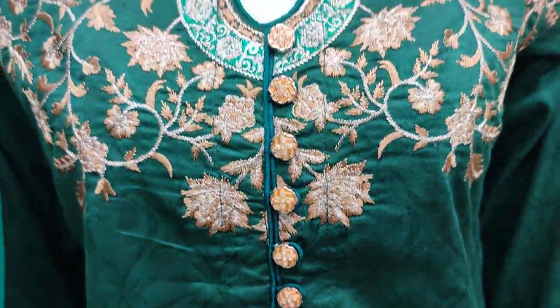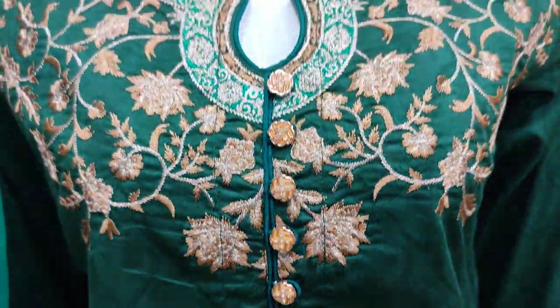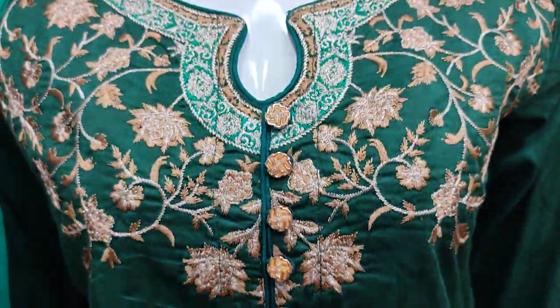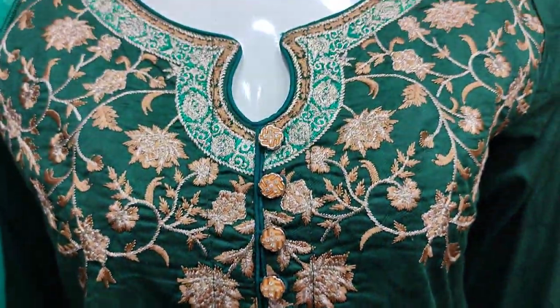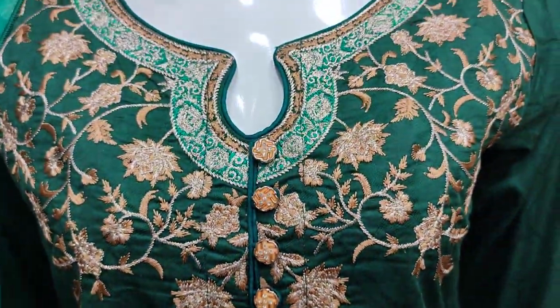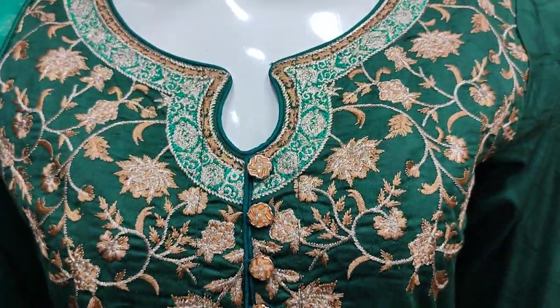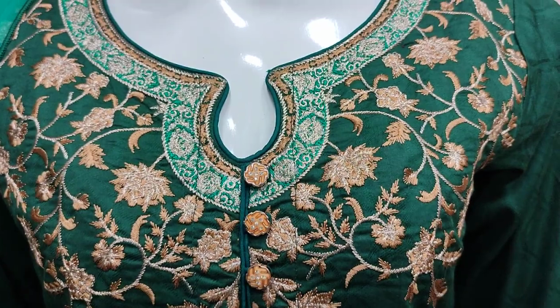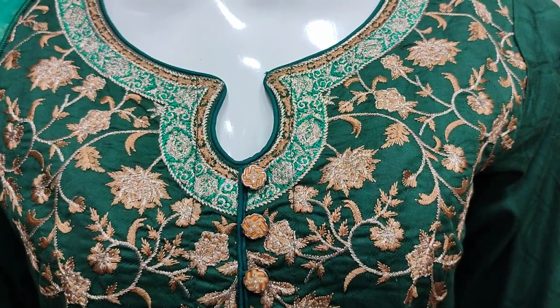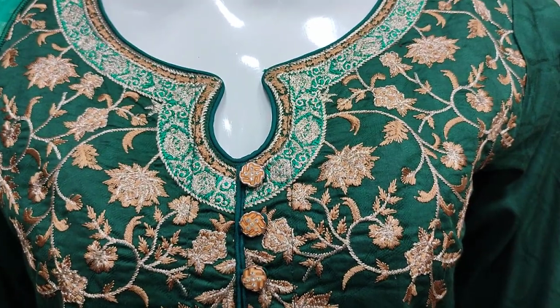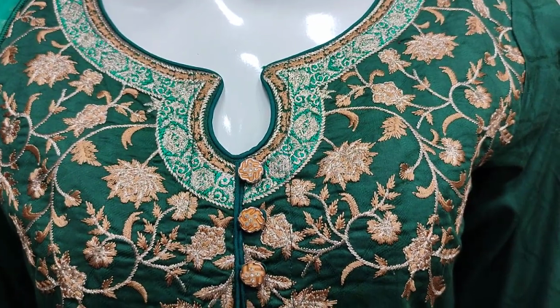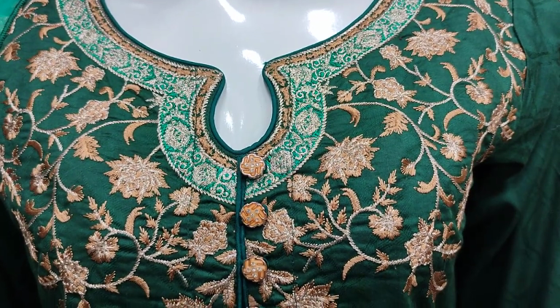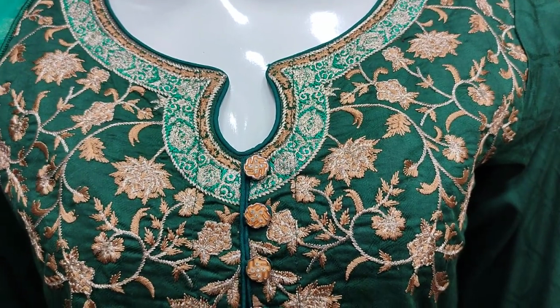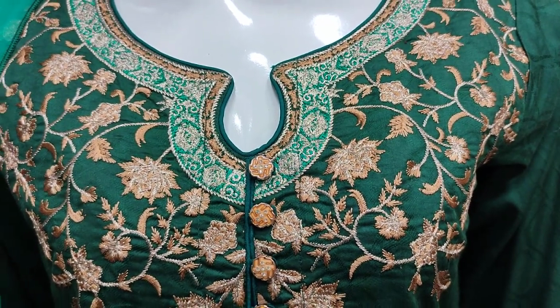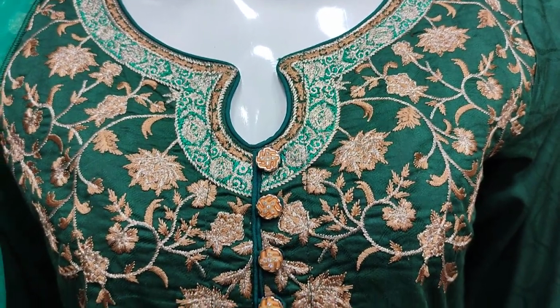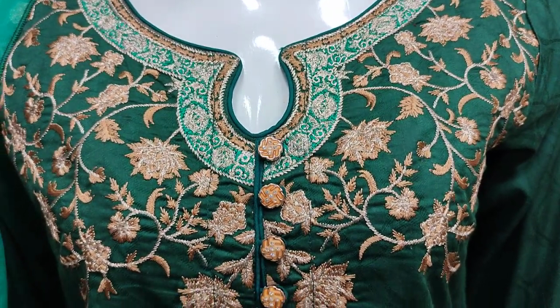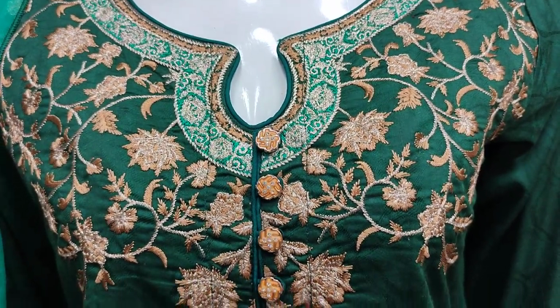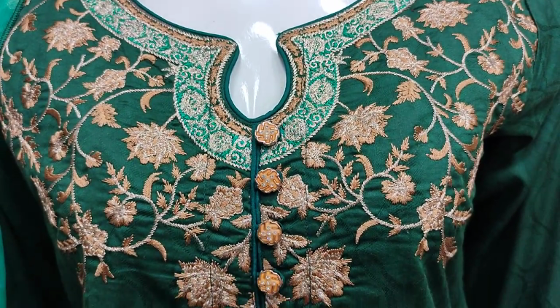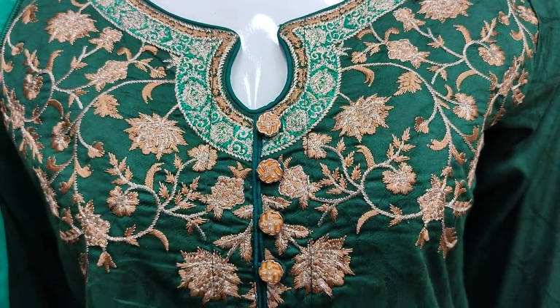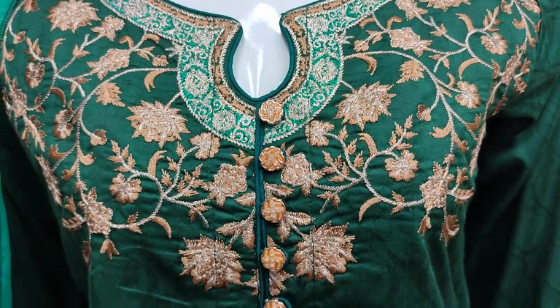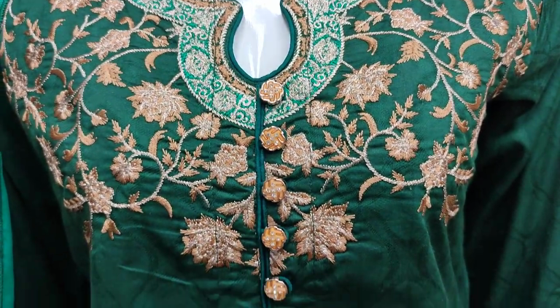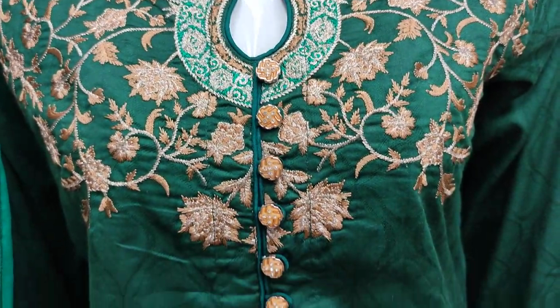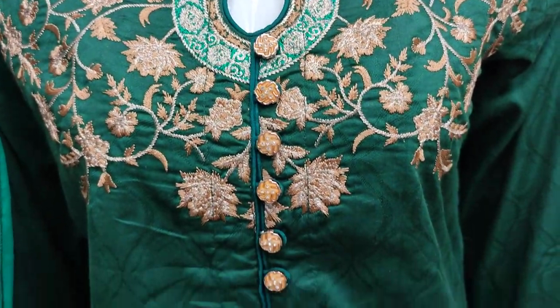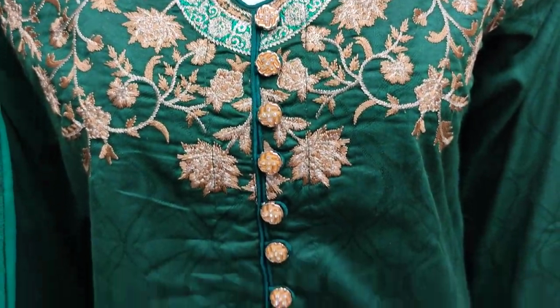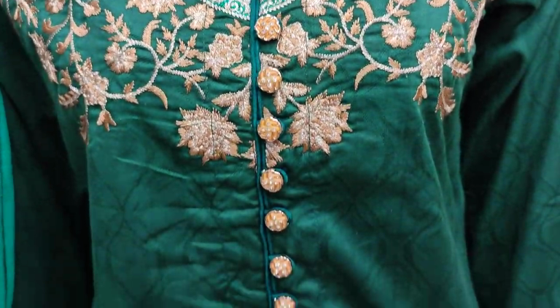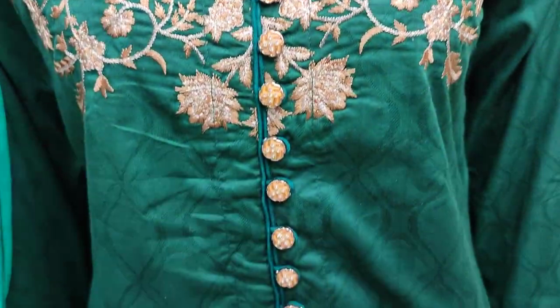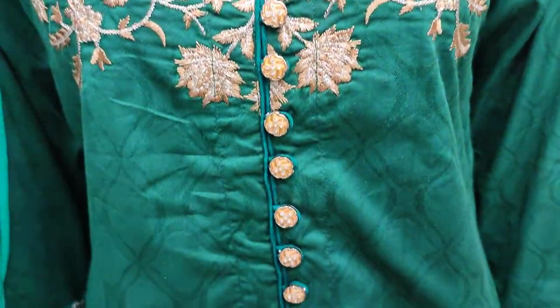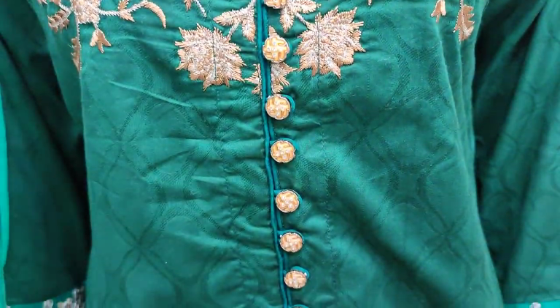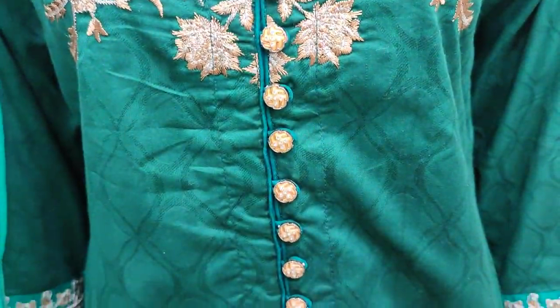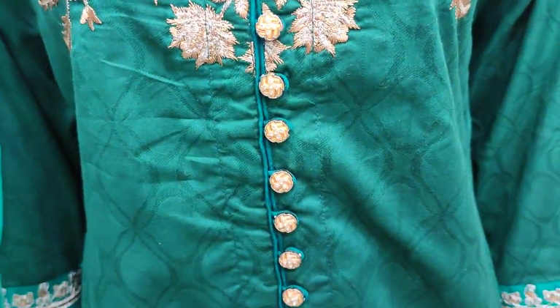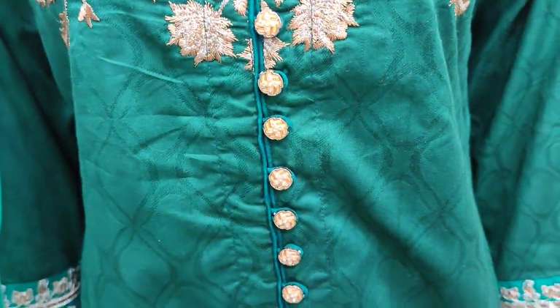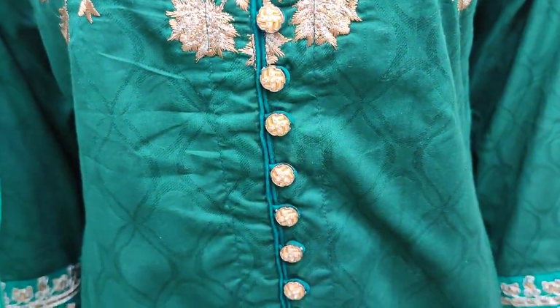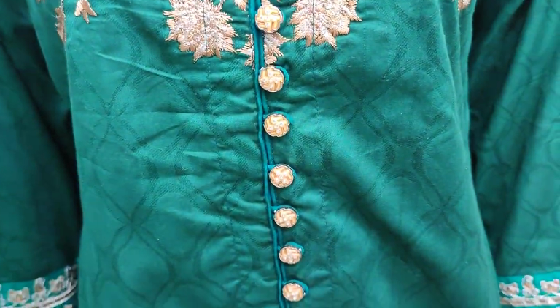Embroidered front. Neck is made in body style. Self print fabric.